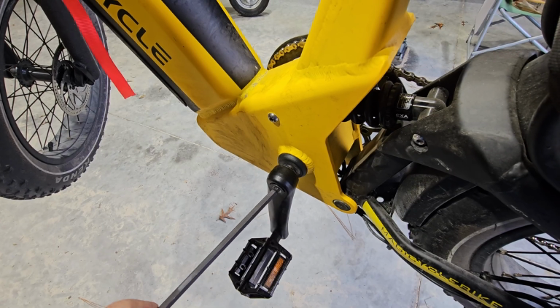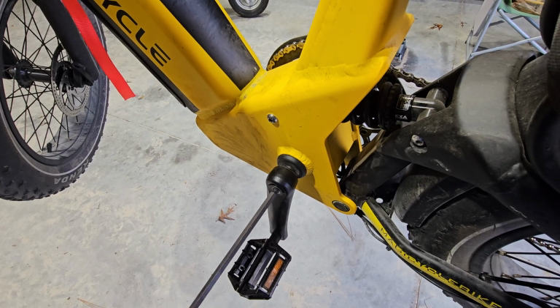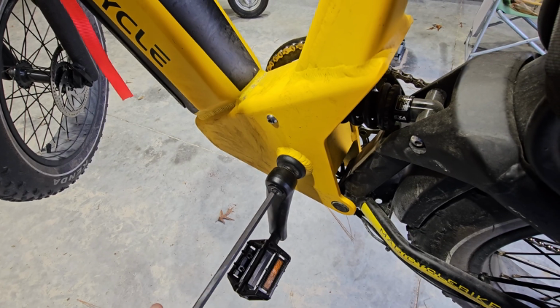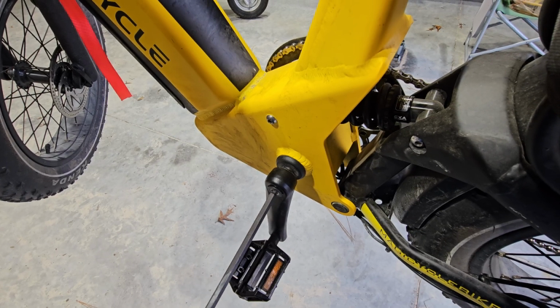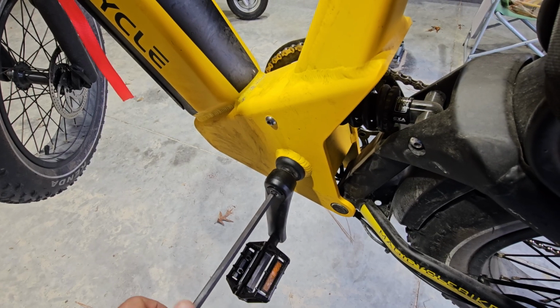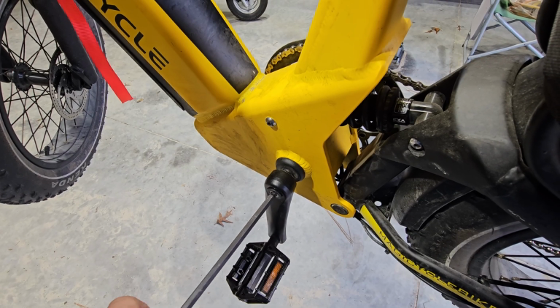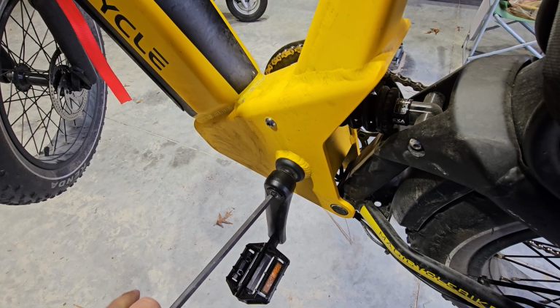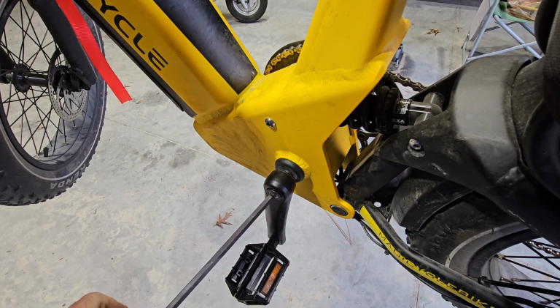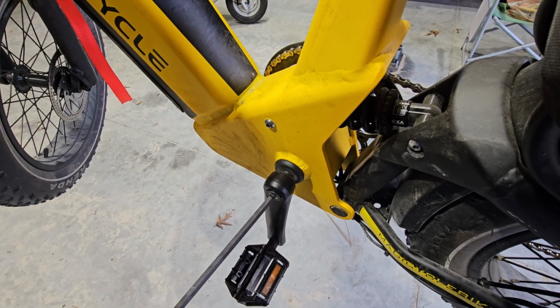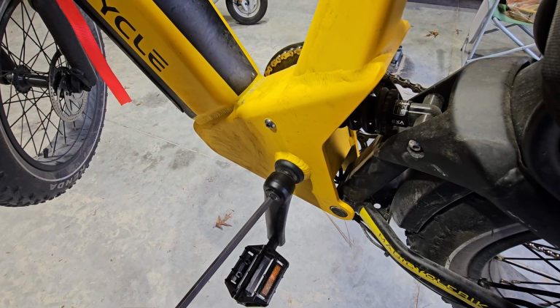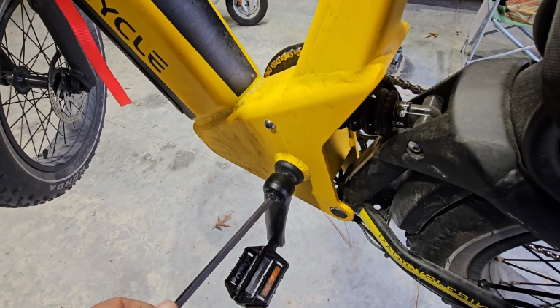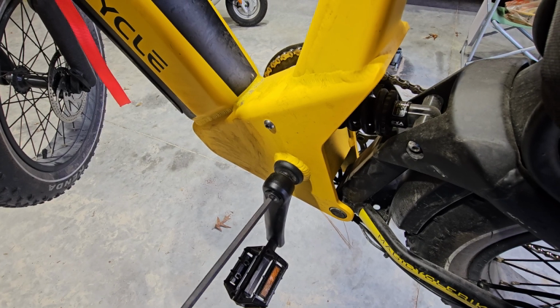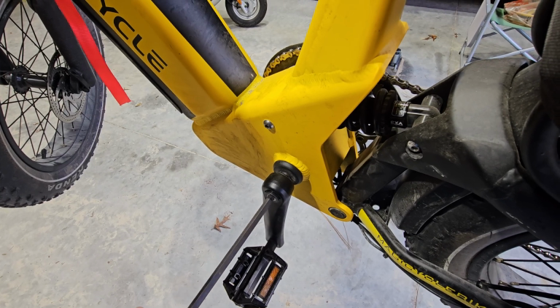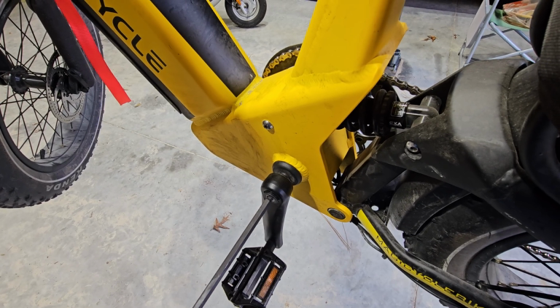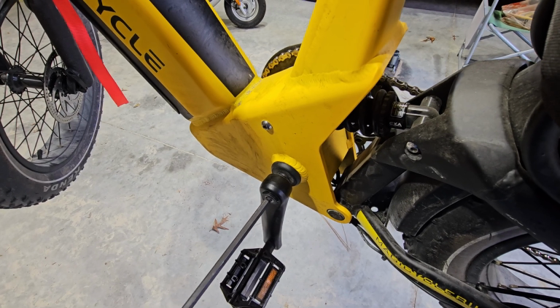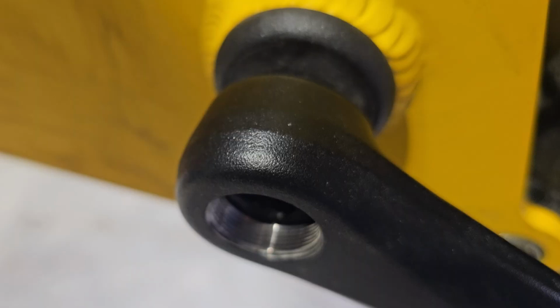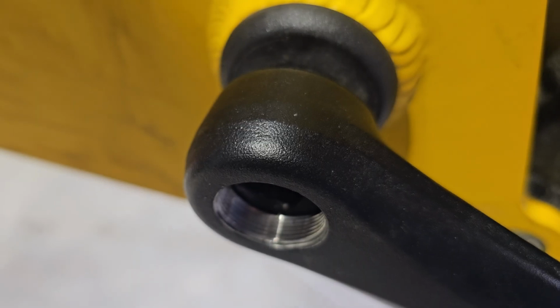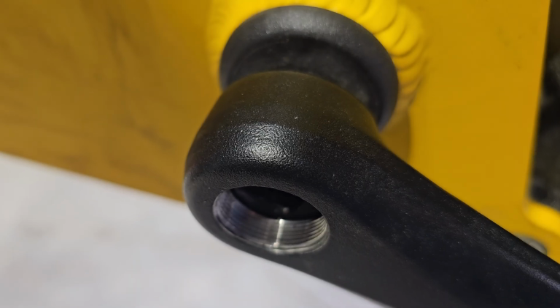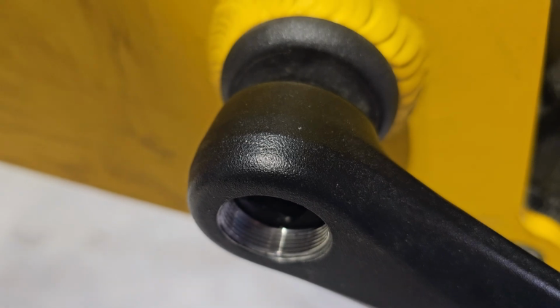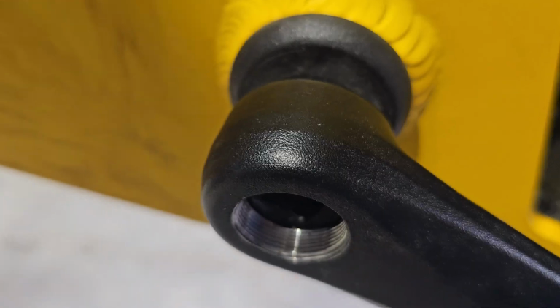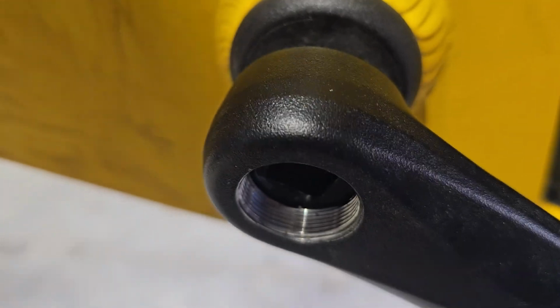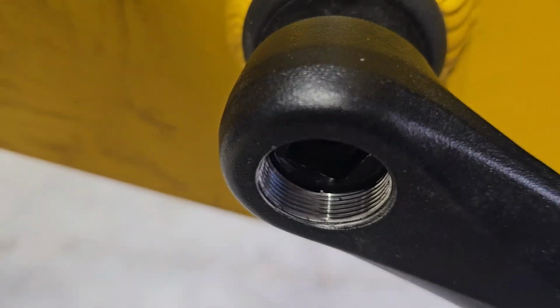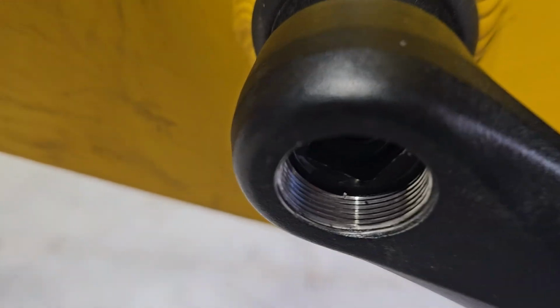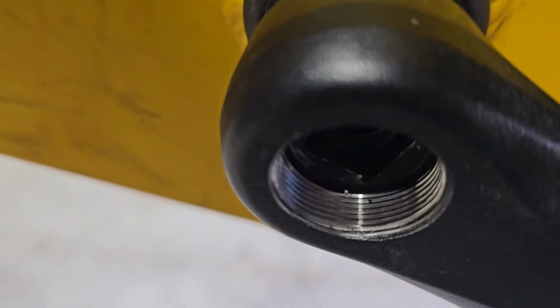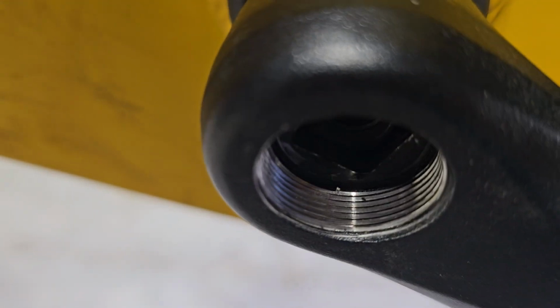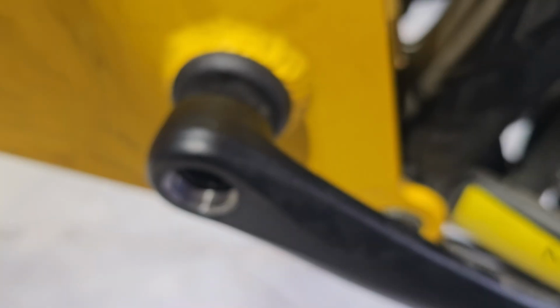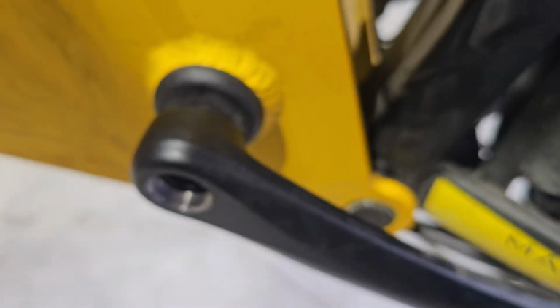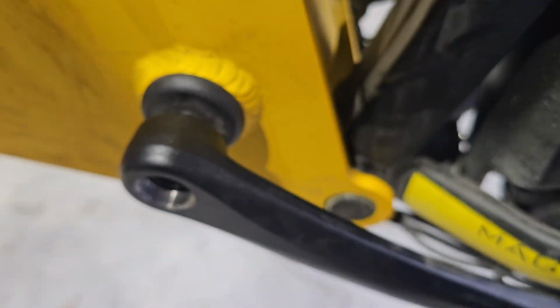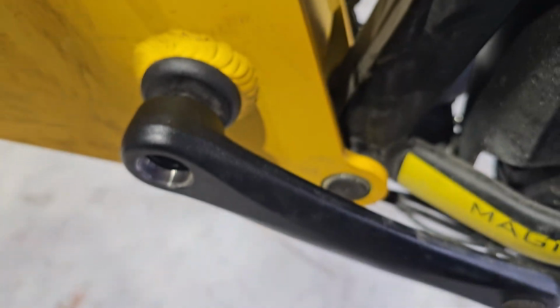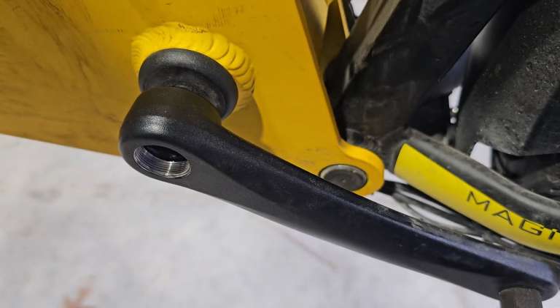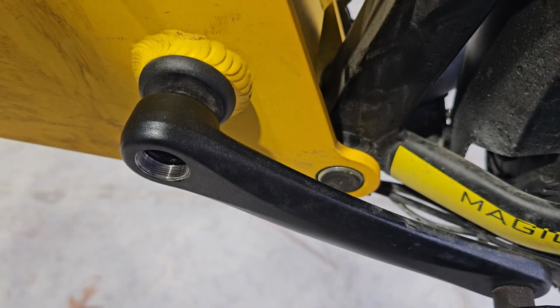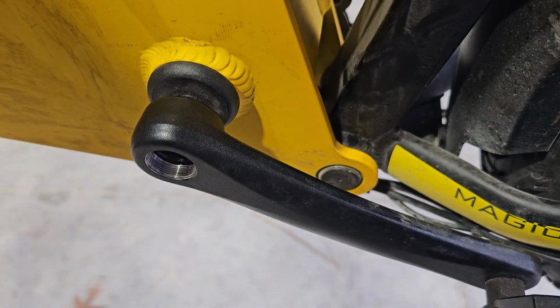I'll take this crank off and see if I can pull that open a little more to look in there. Looks like I need a special puller to get that crank off.